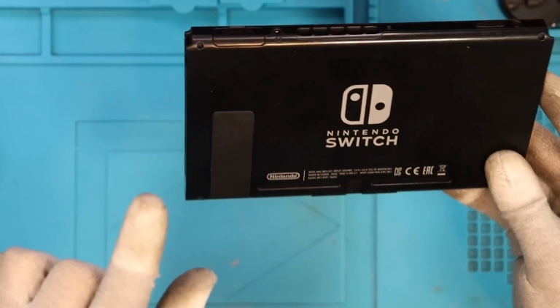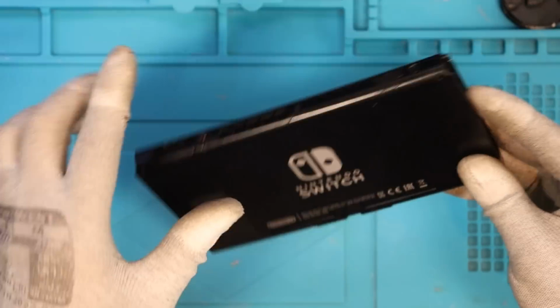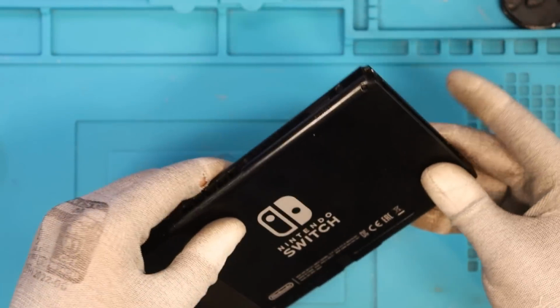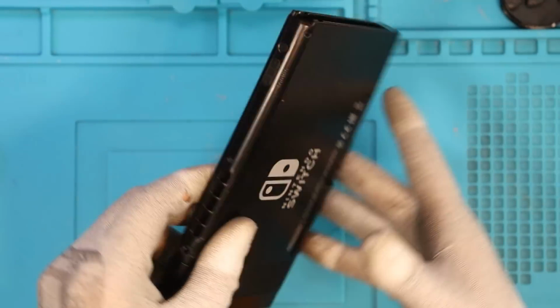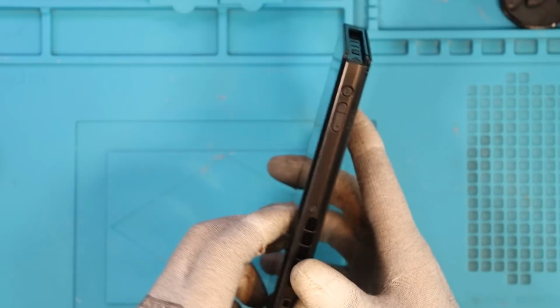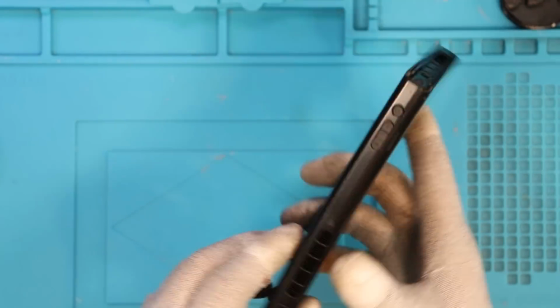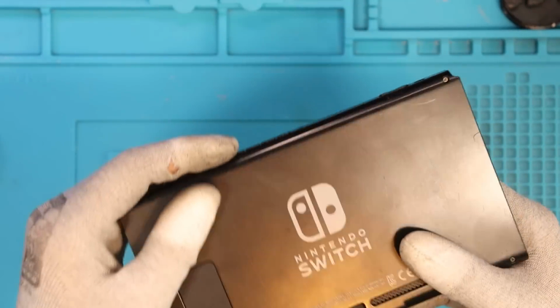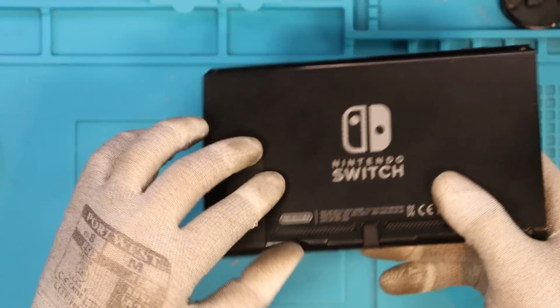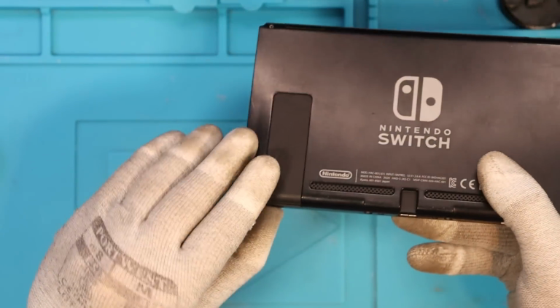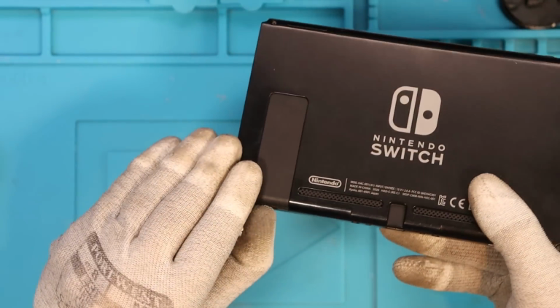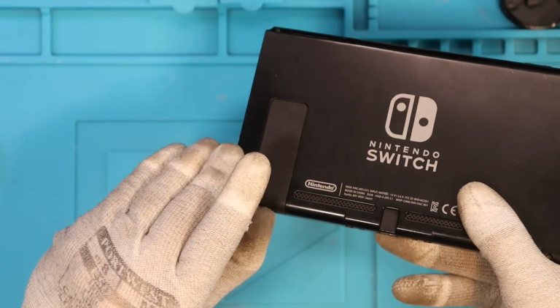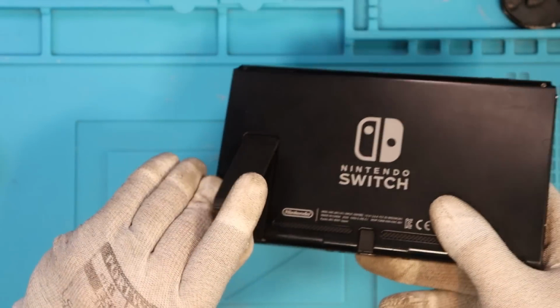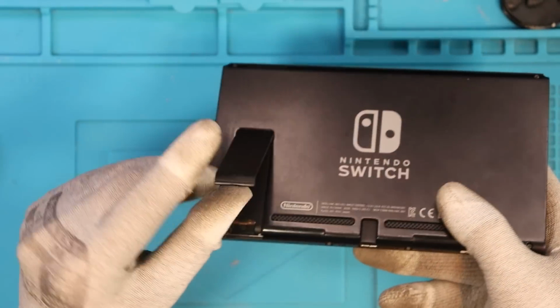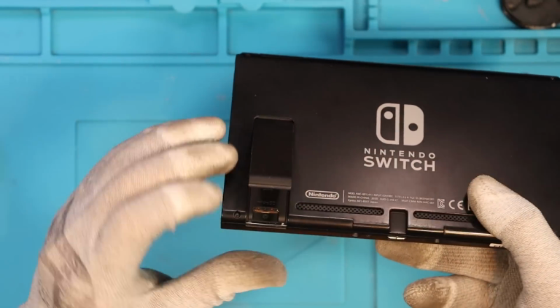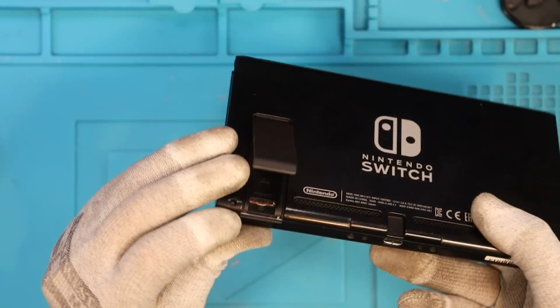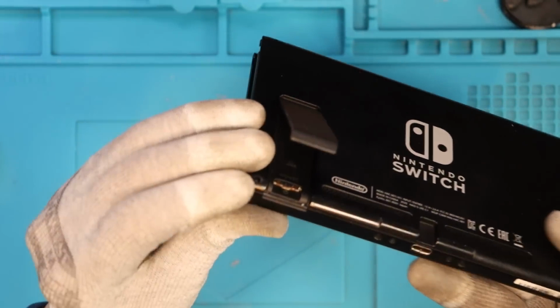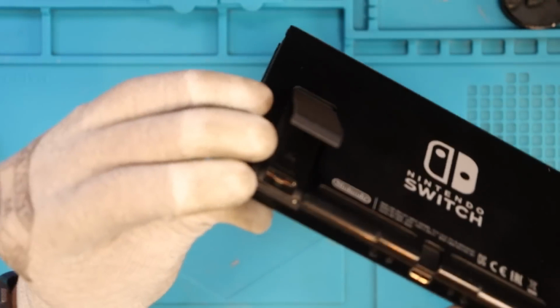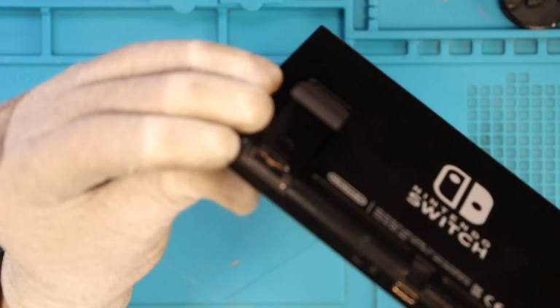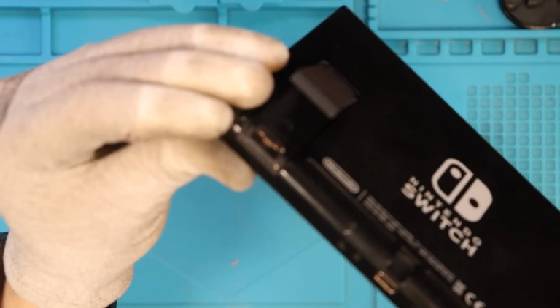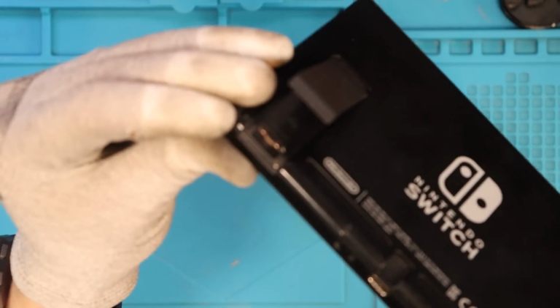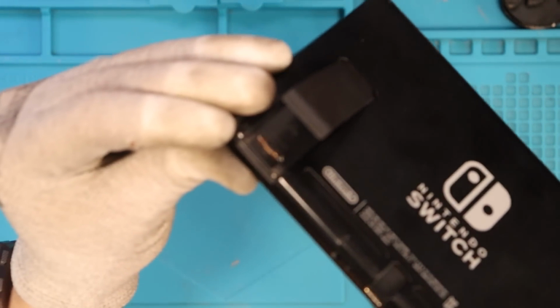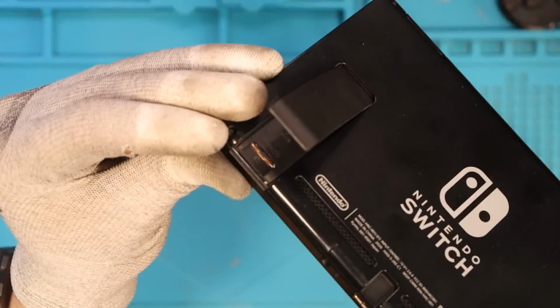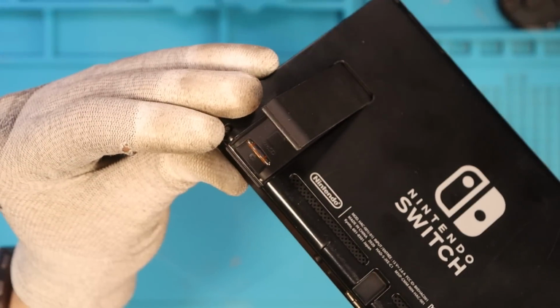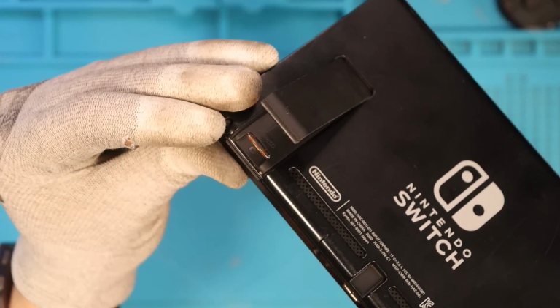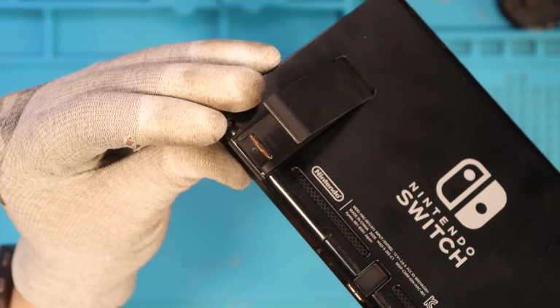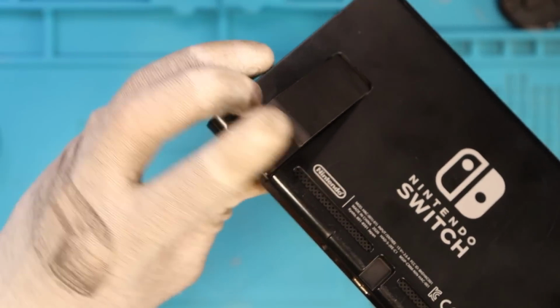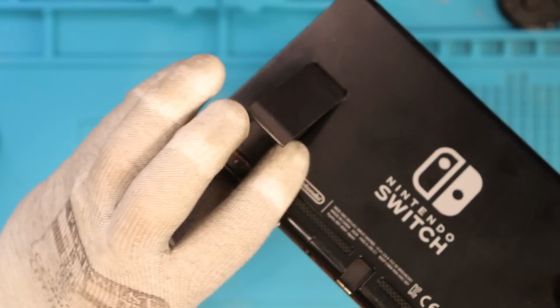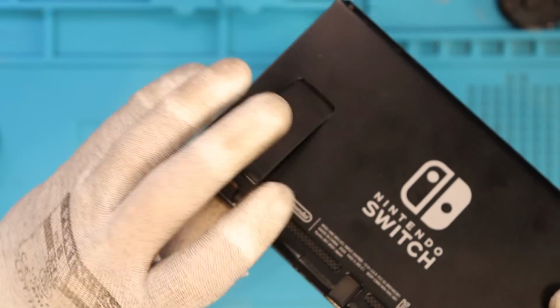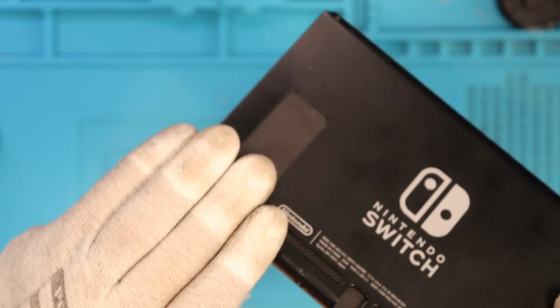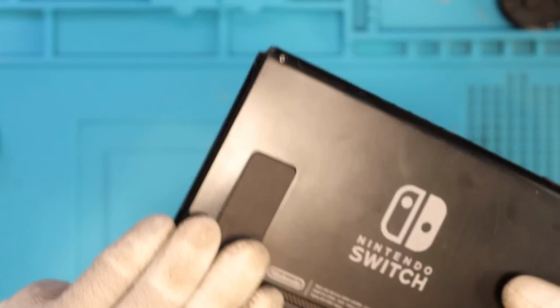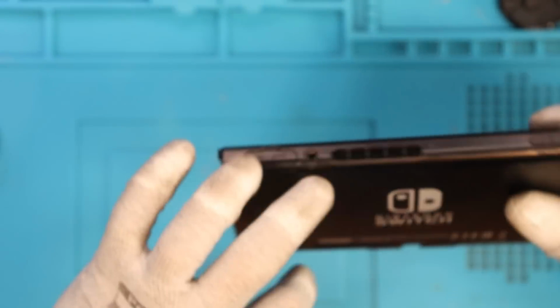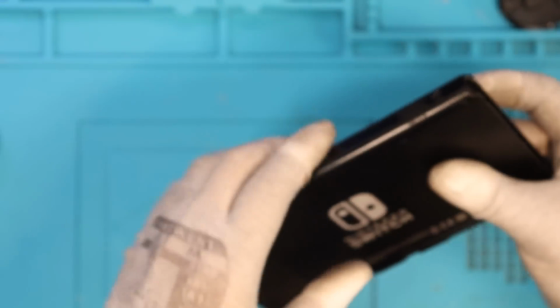Before we disassemble, I do want to check for an SD card — unfortunately, no SD card. Do we have a game? No, we don't. That's unfortunate. Let's get this disassembled.